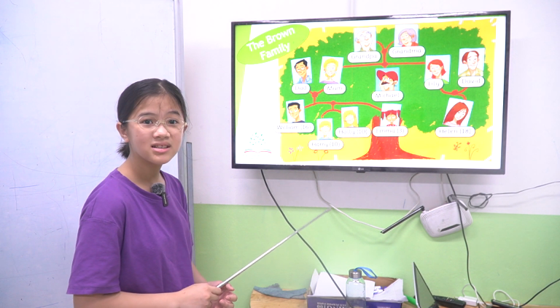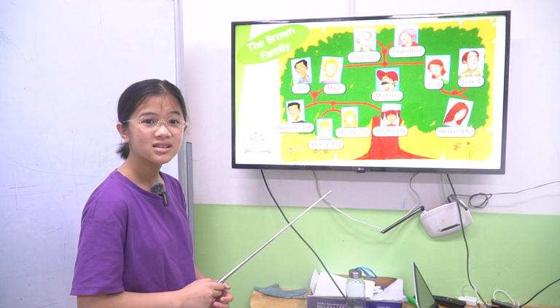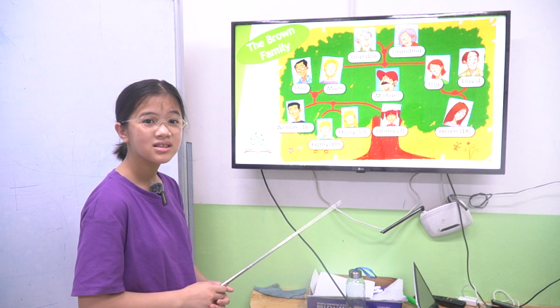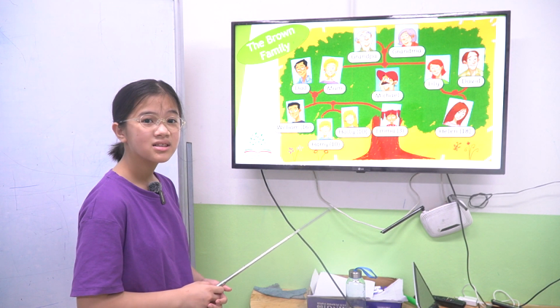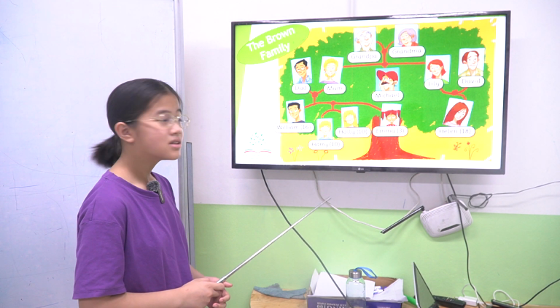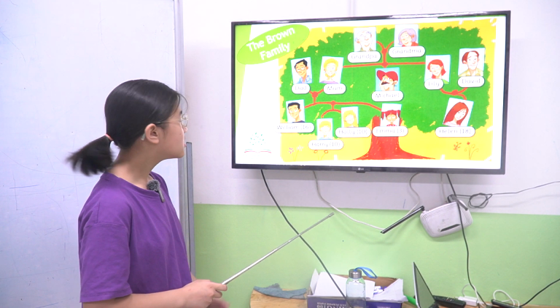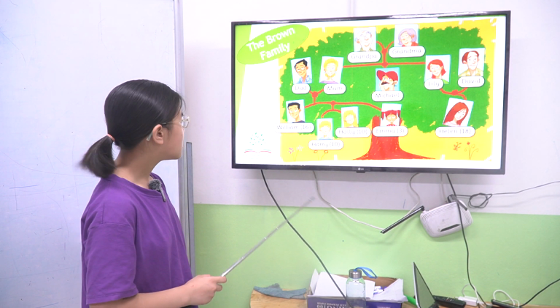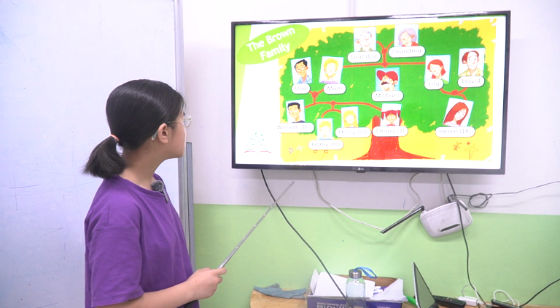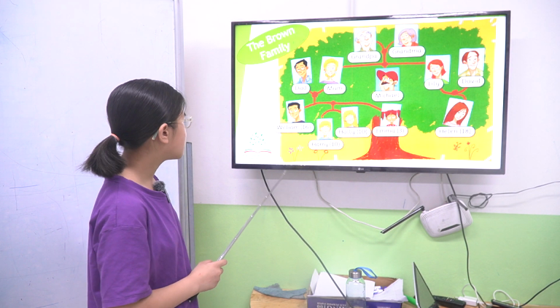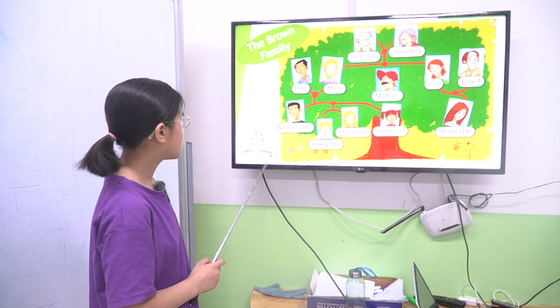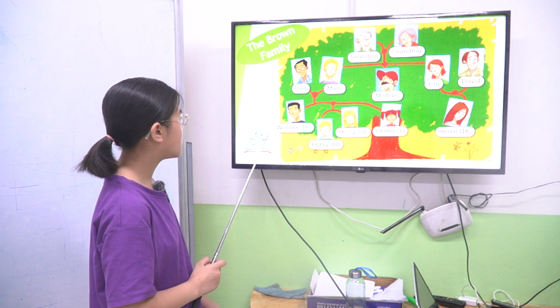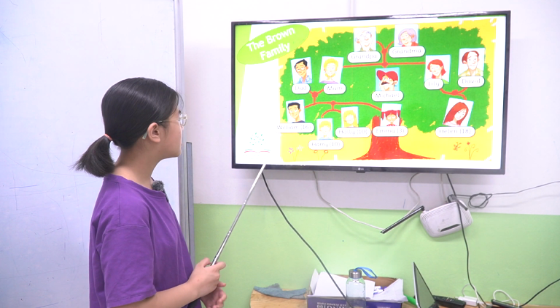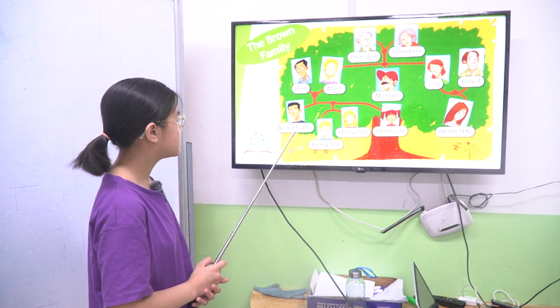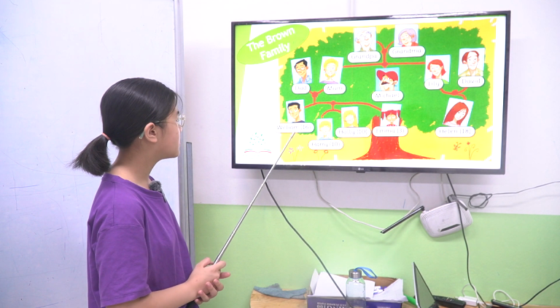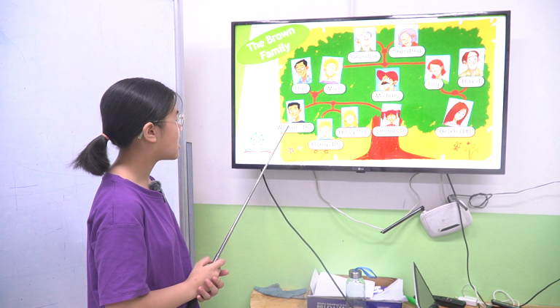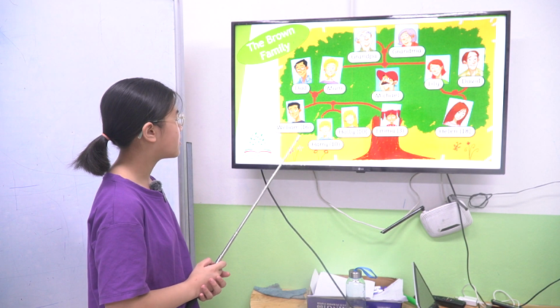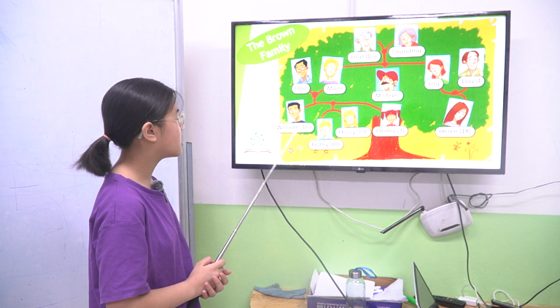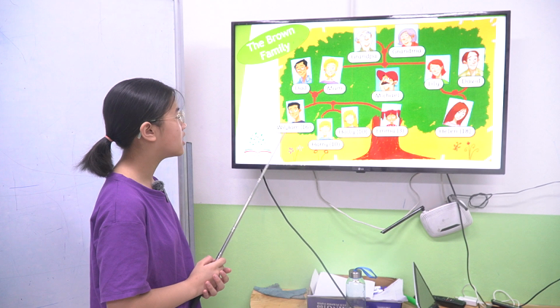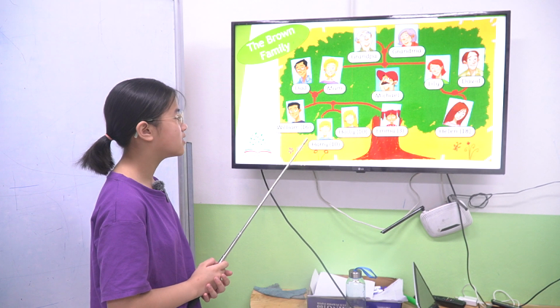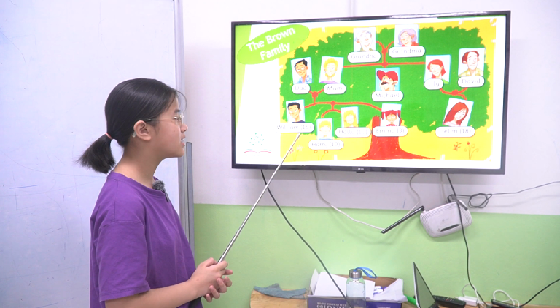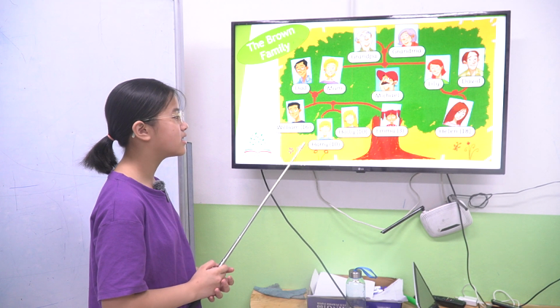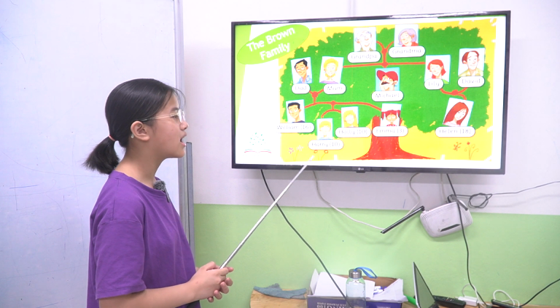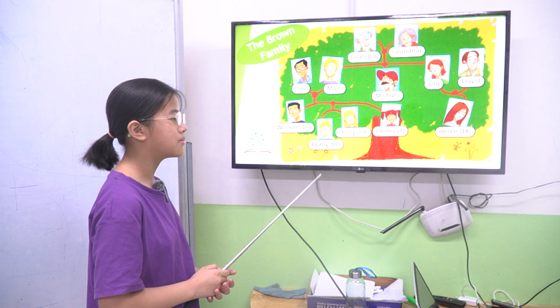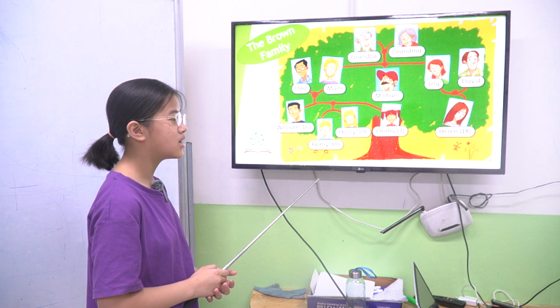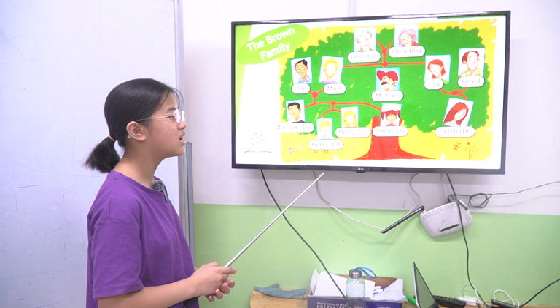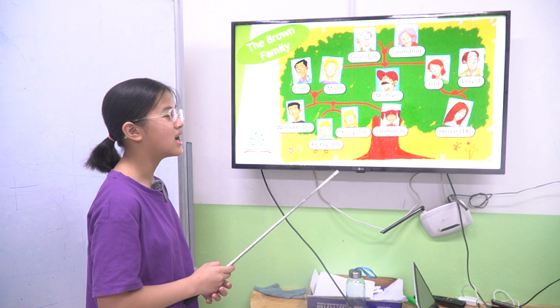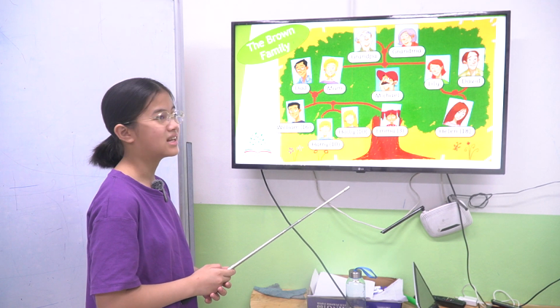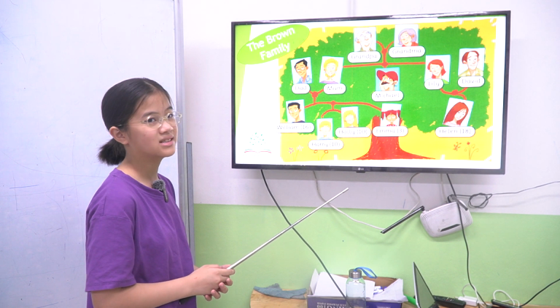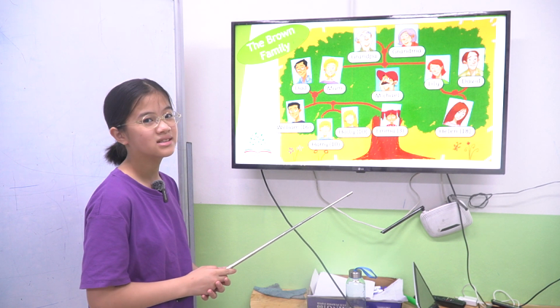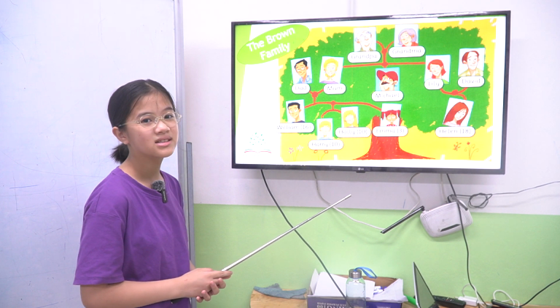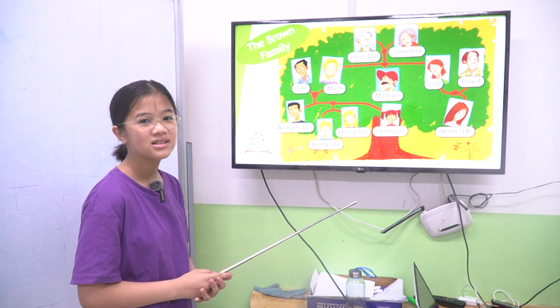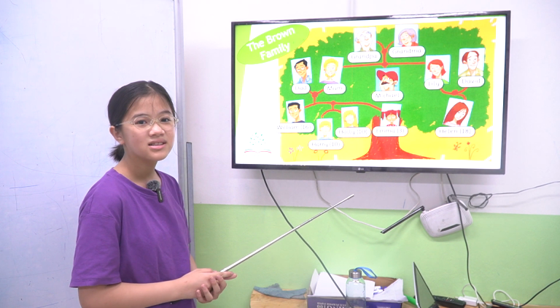Who are they? They are William, Harry, Holly, Emma, Helen.